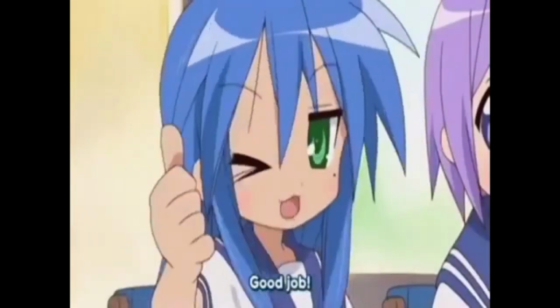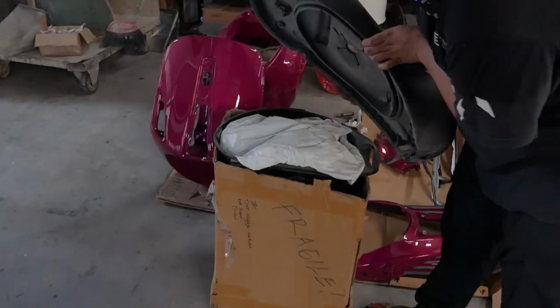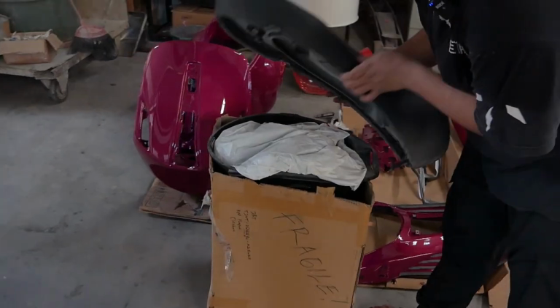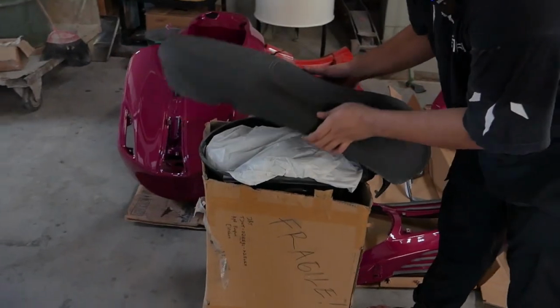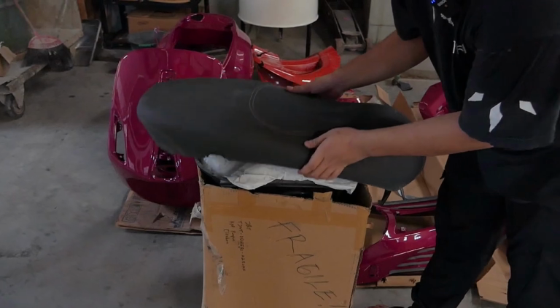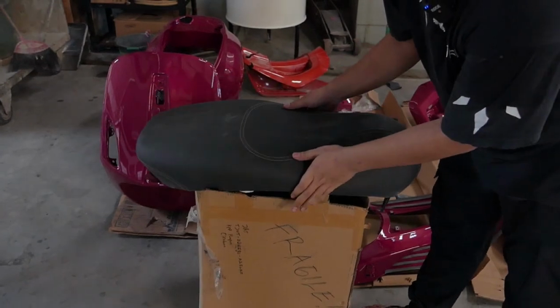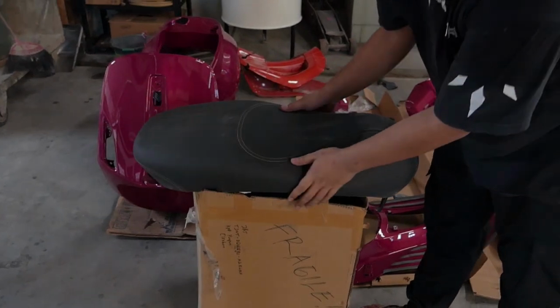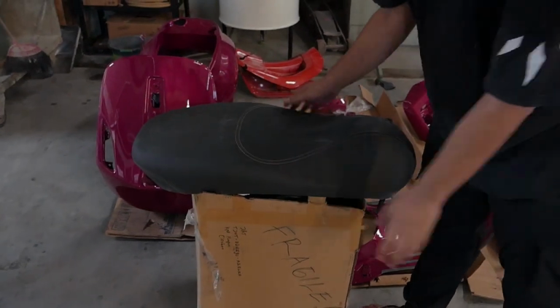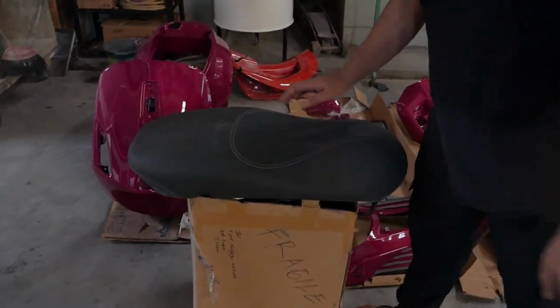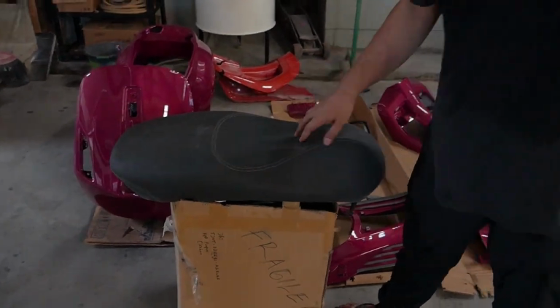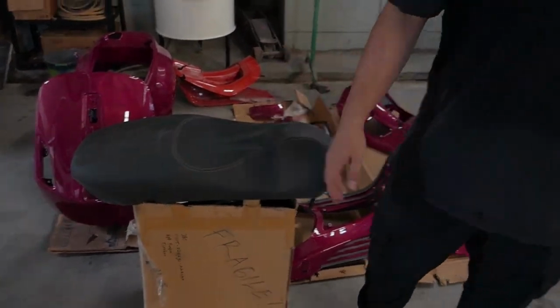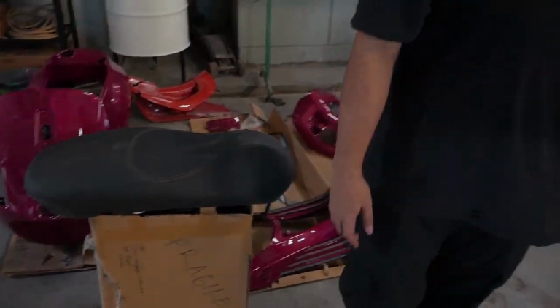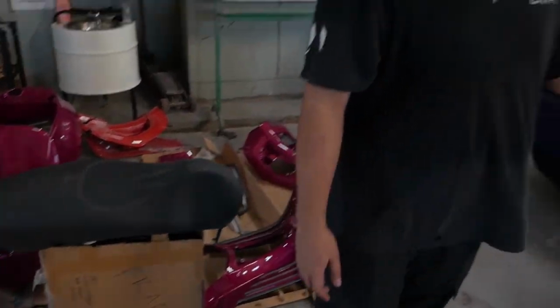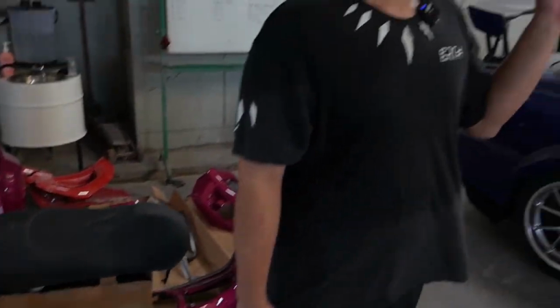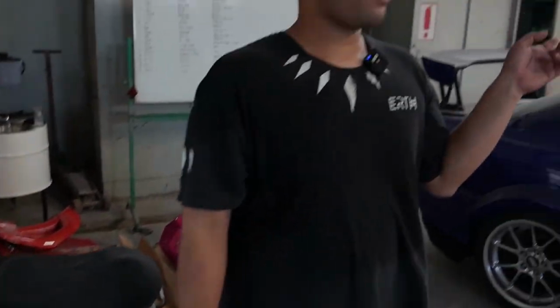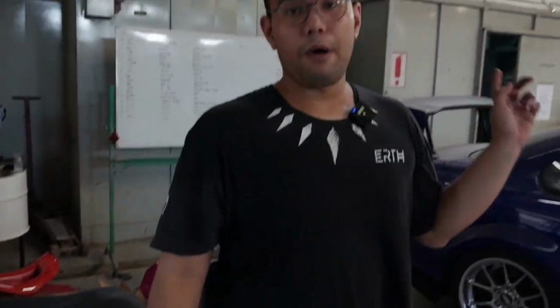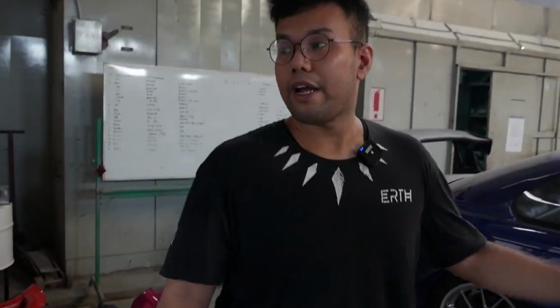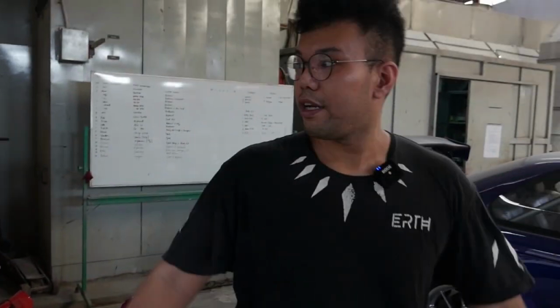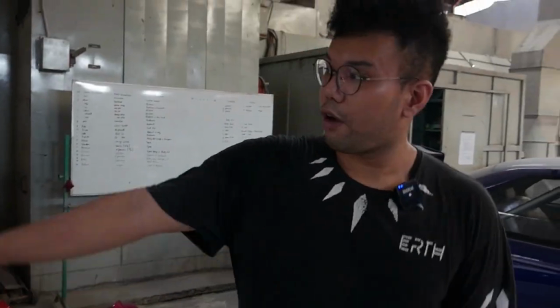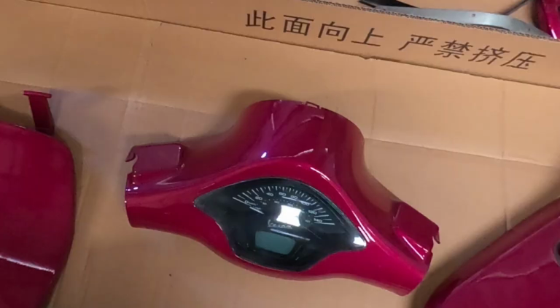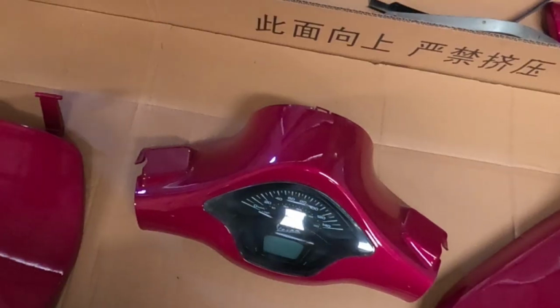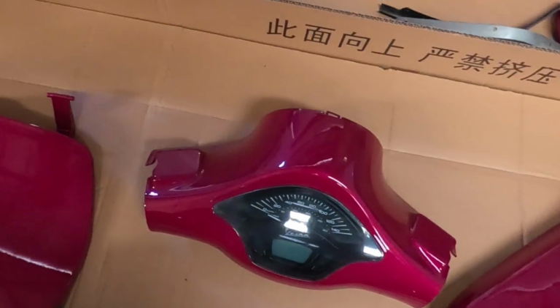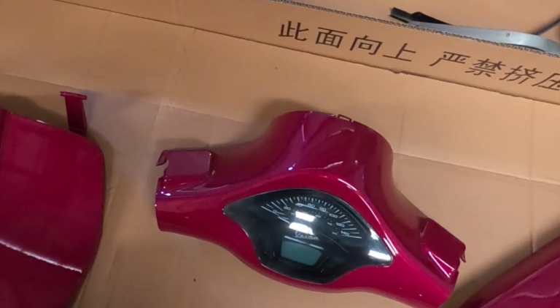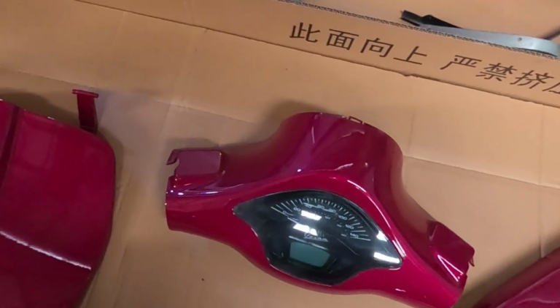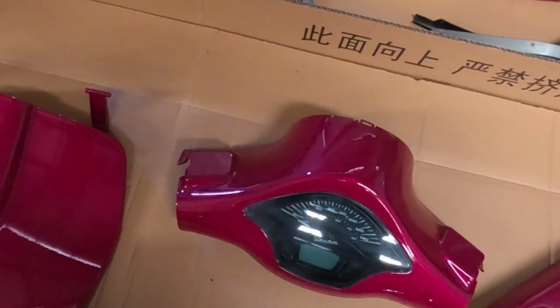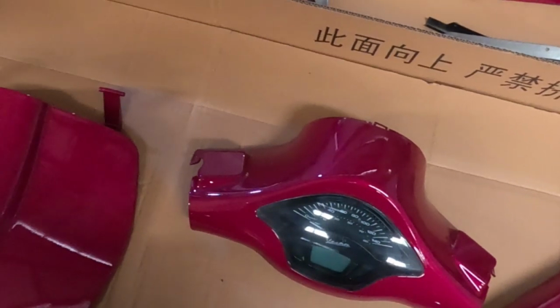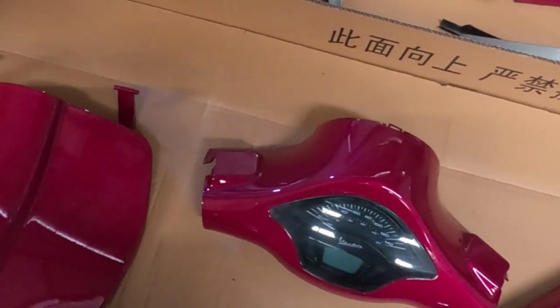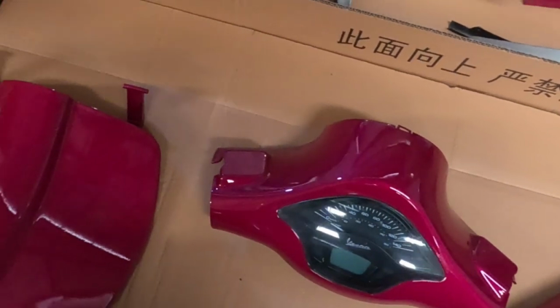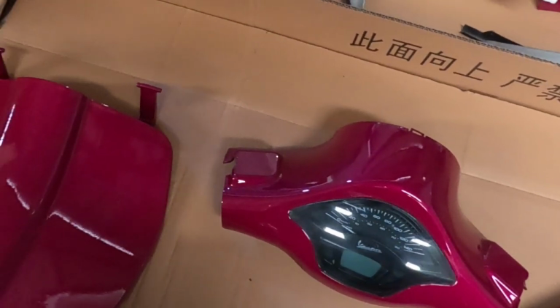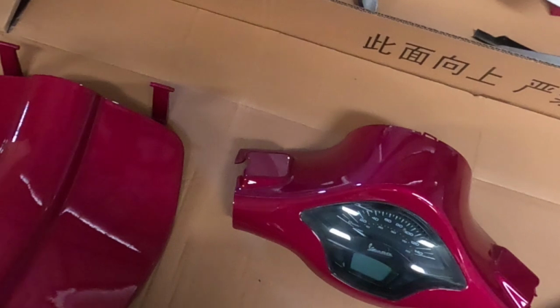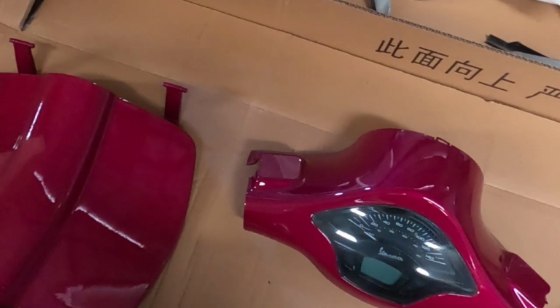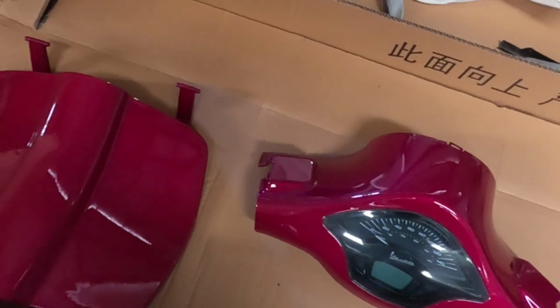Kita udah satuin, jadi nggak ada yang hilang. Dan mesin ini lagi mau dibawain. Orangnya udah bawa pickup. Kita langsung tanya-tanya orang aja deh.